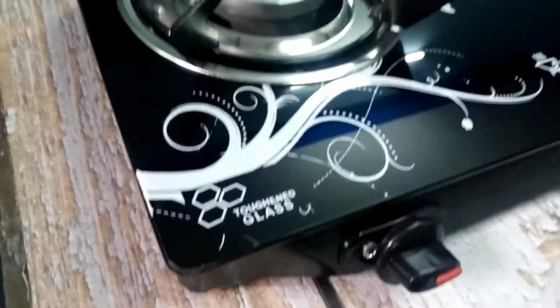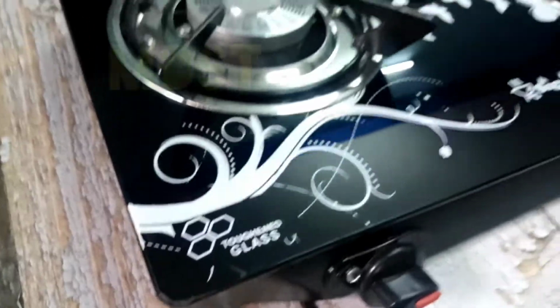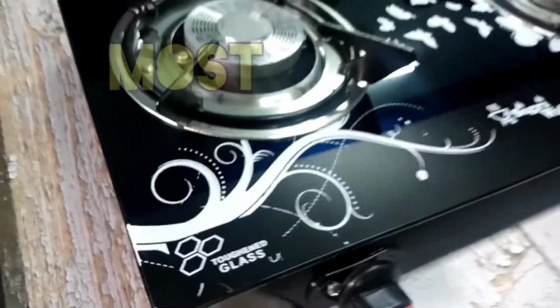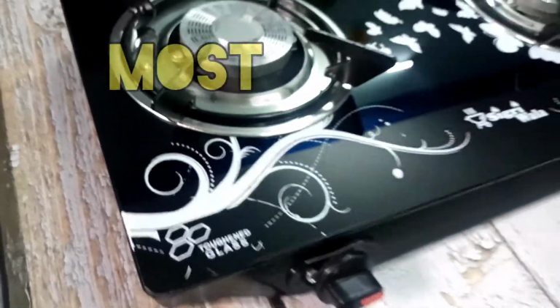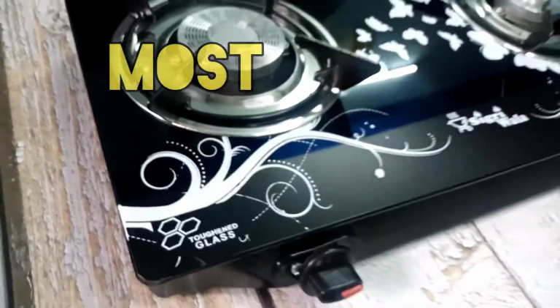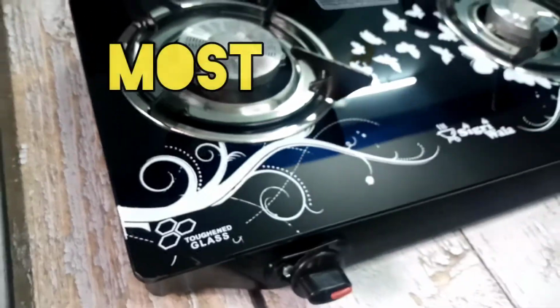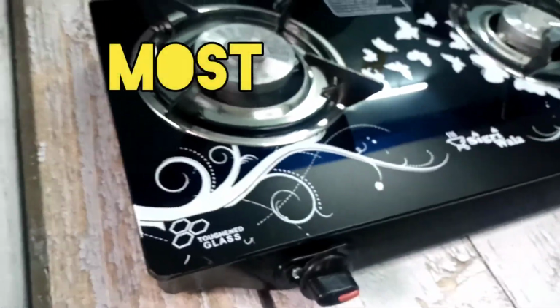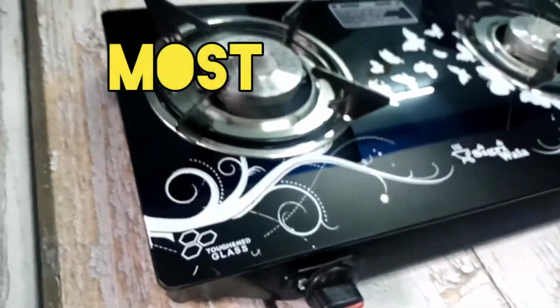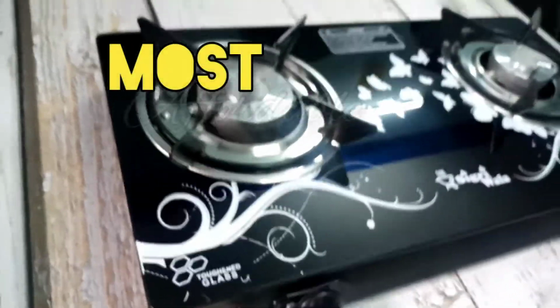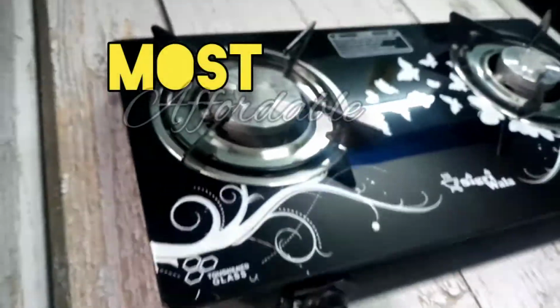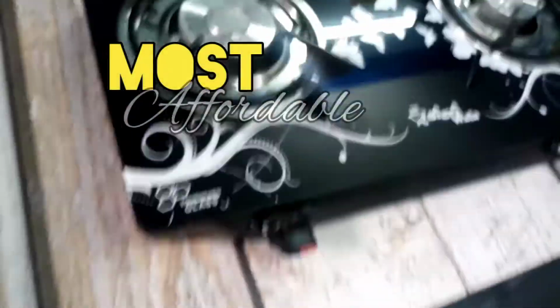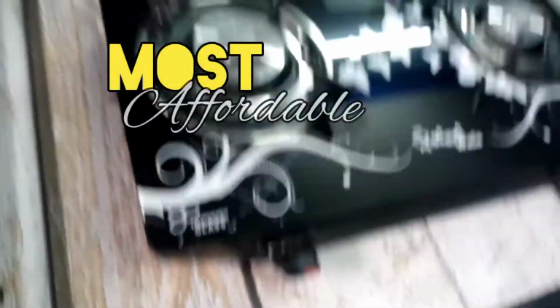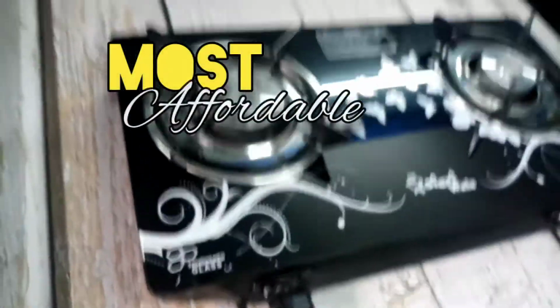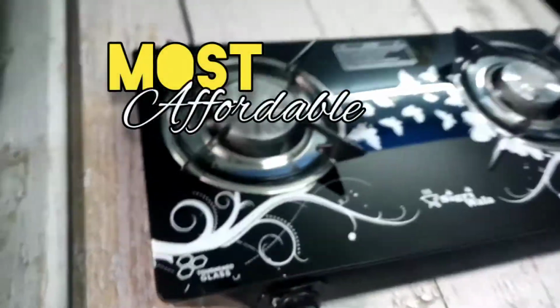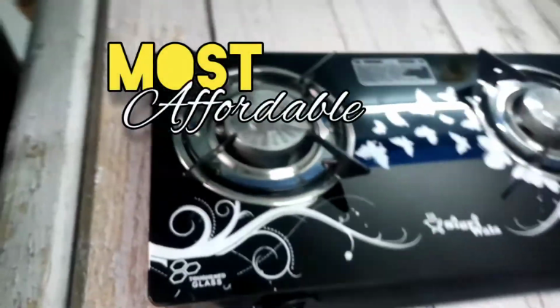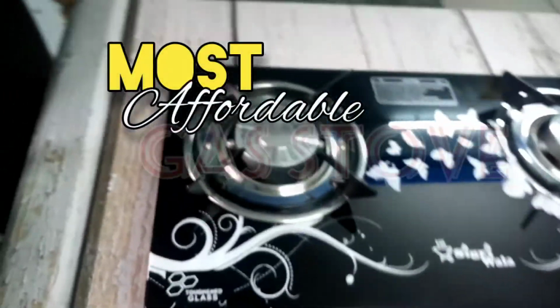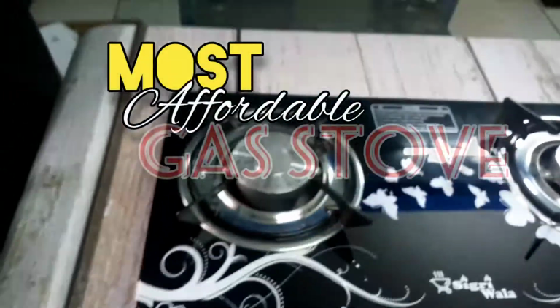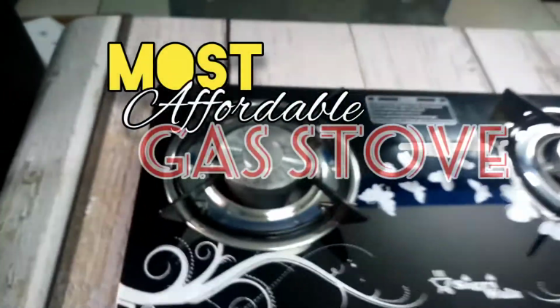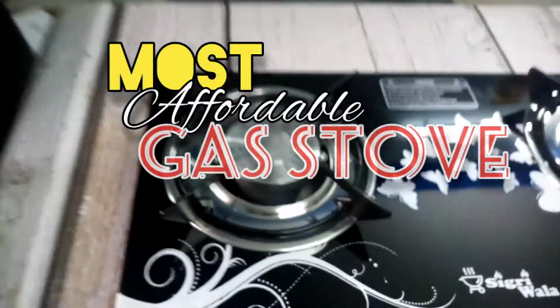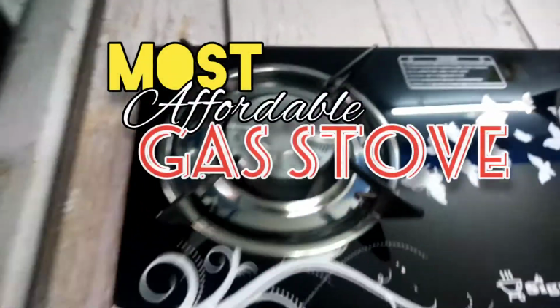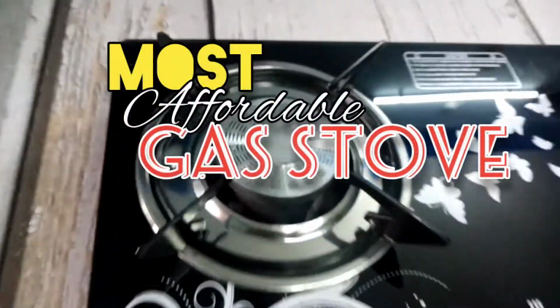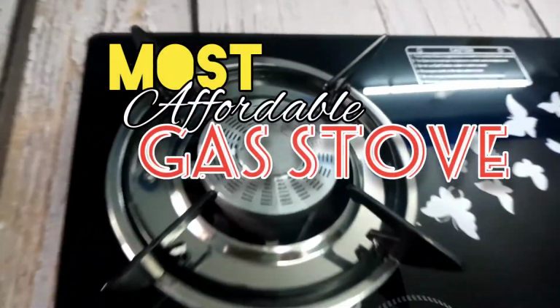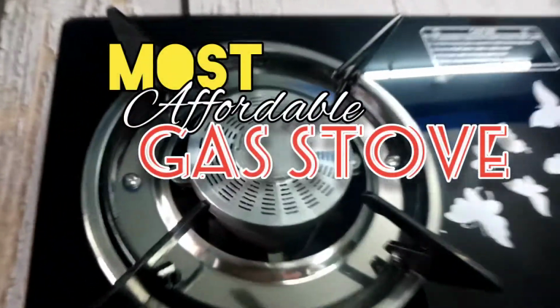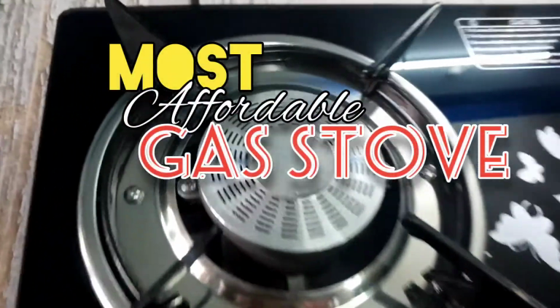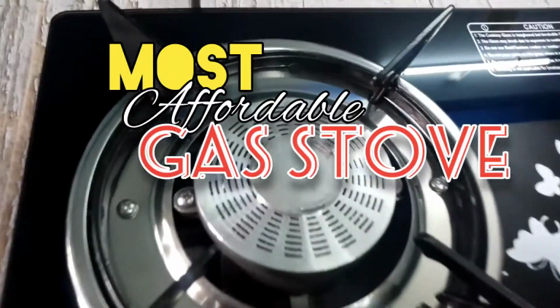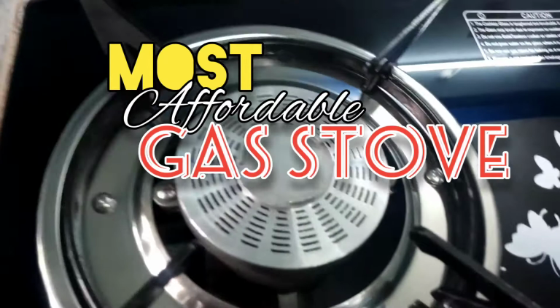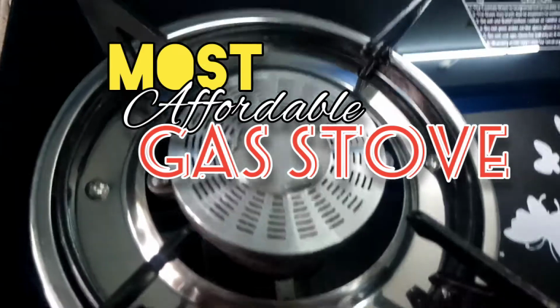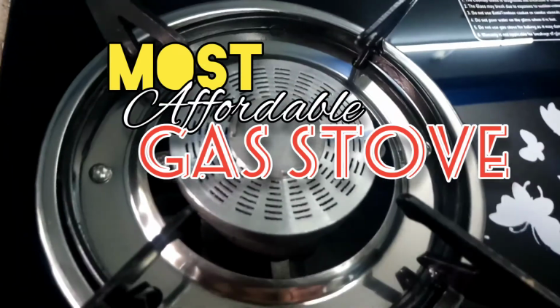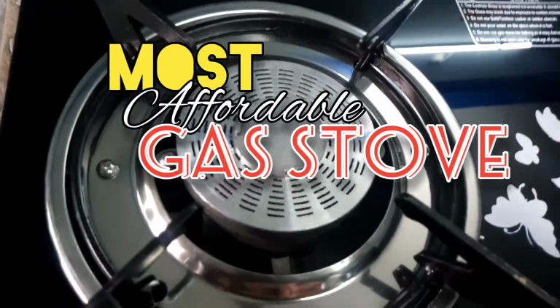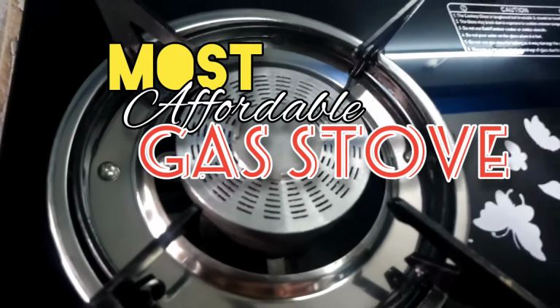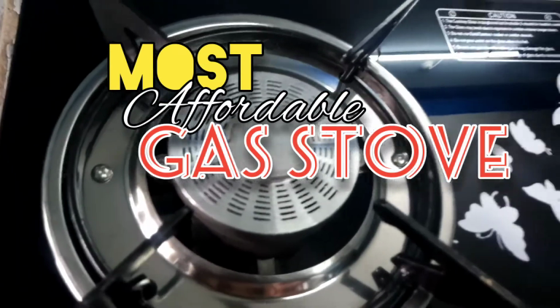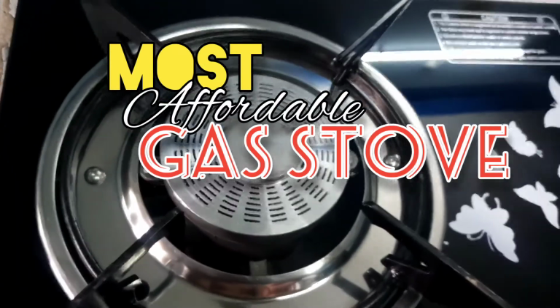Welcome to TechUgees! Let's talk about the most affordable price of a gas stove.